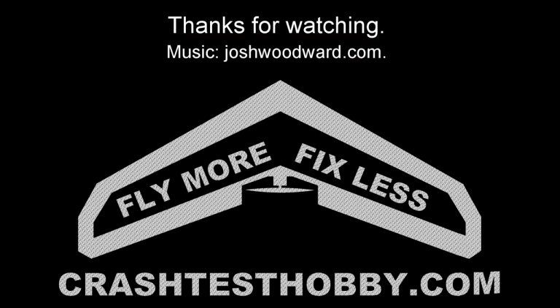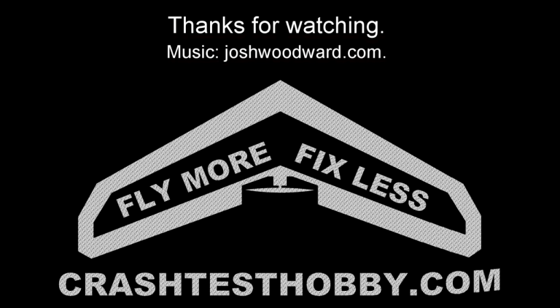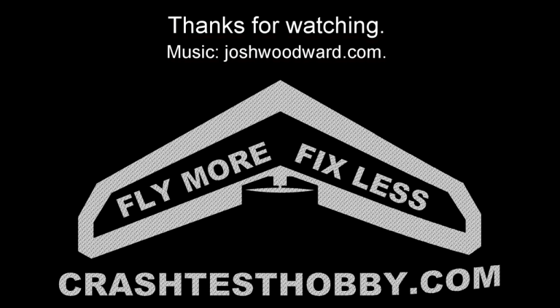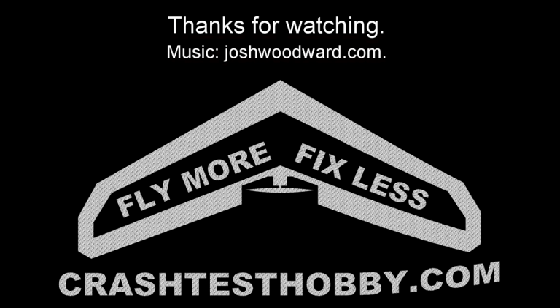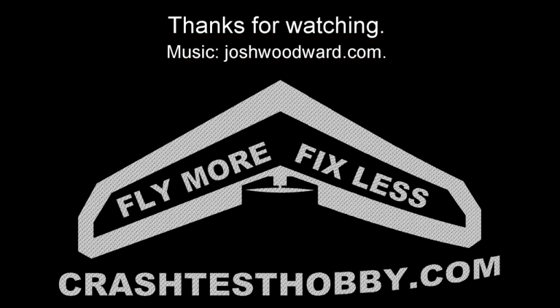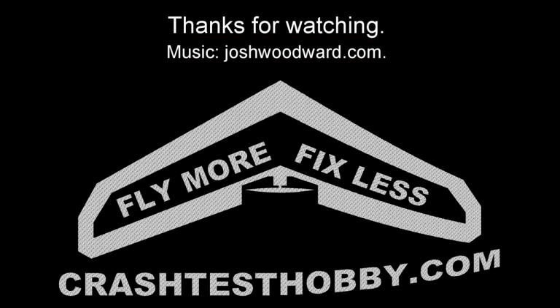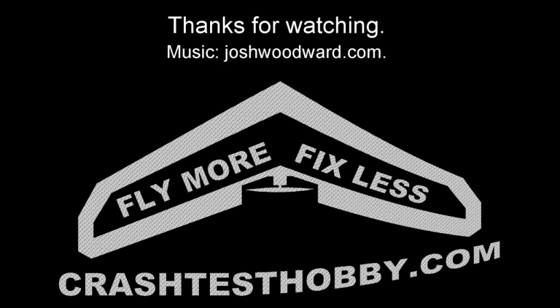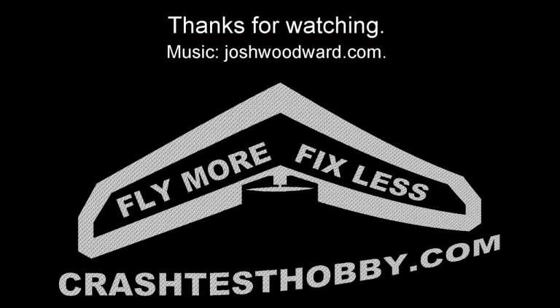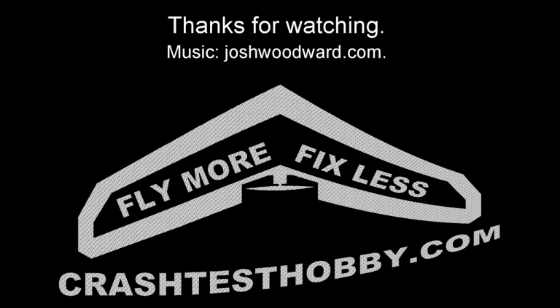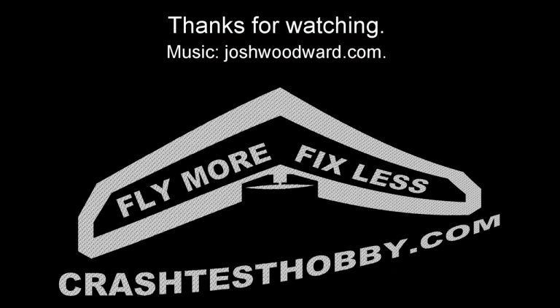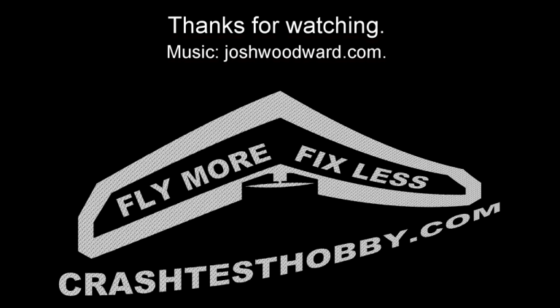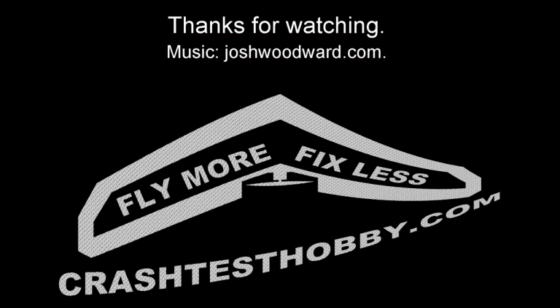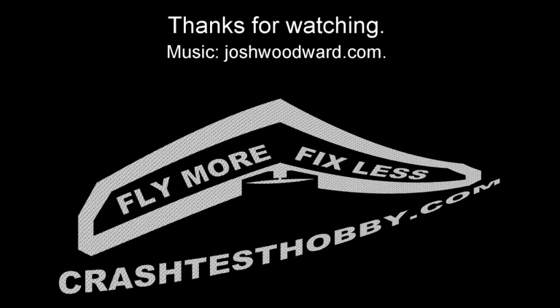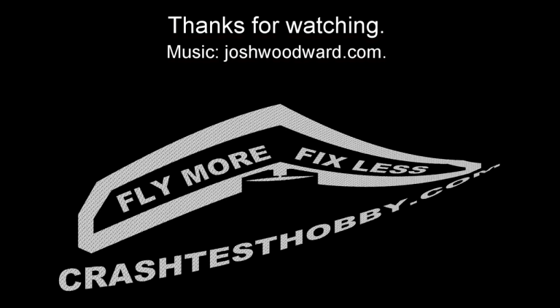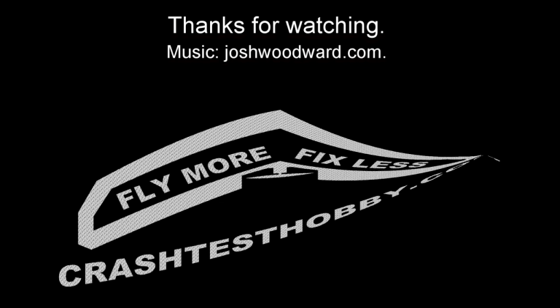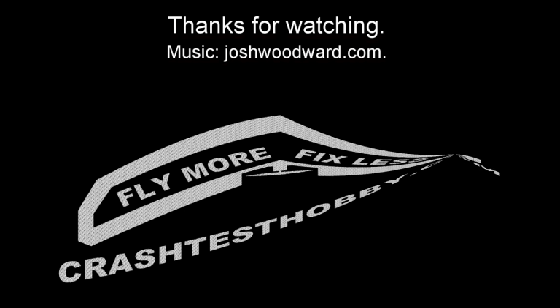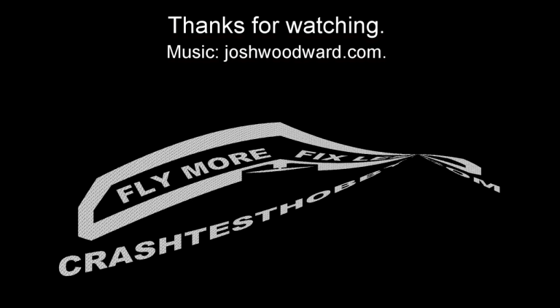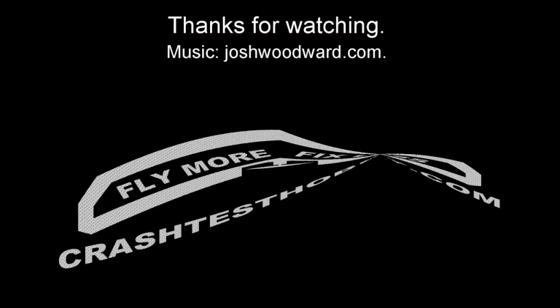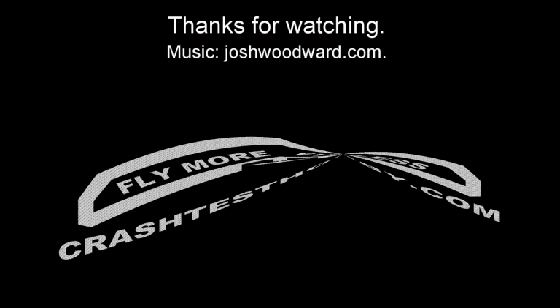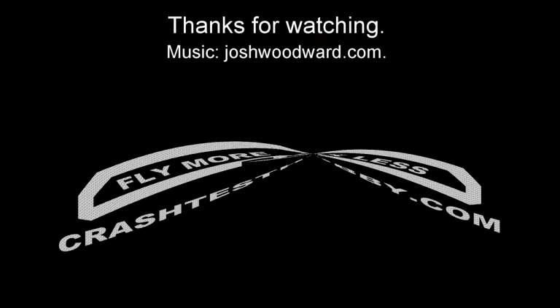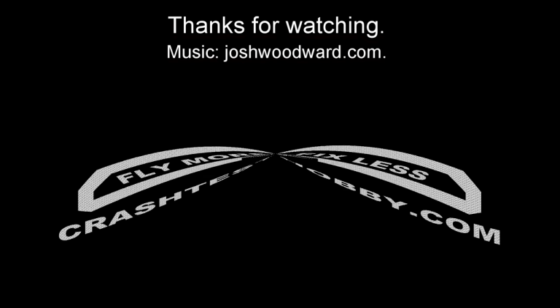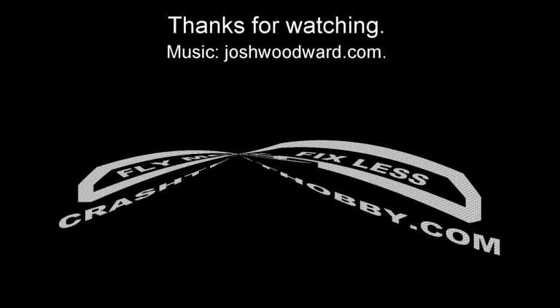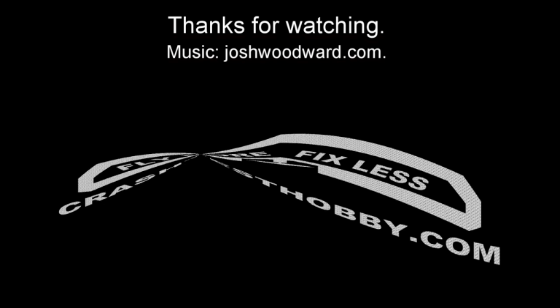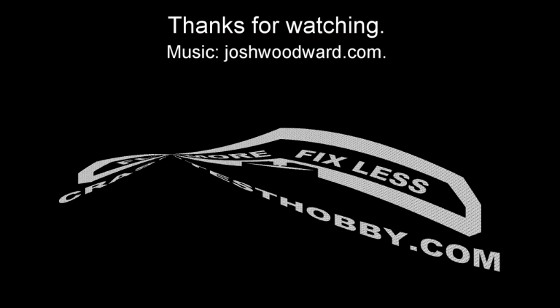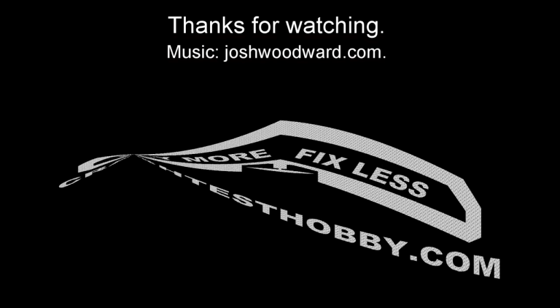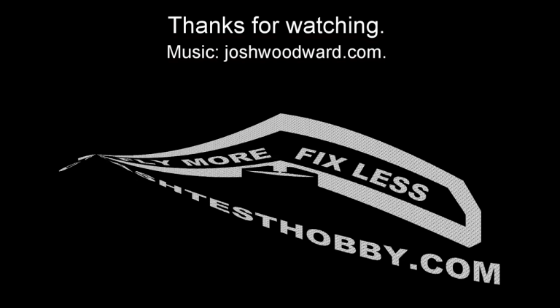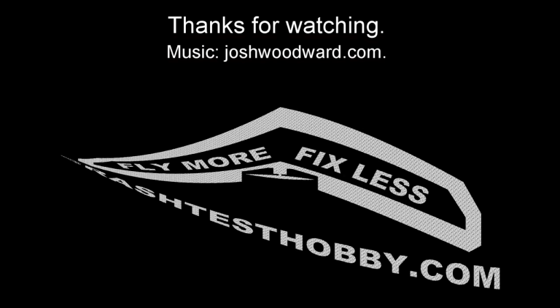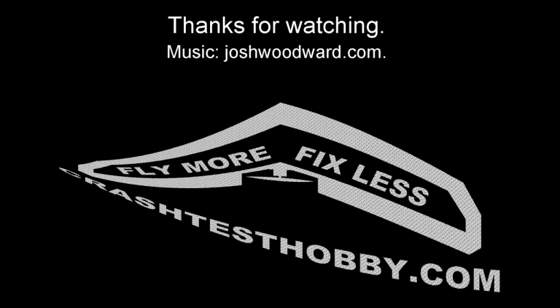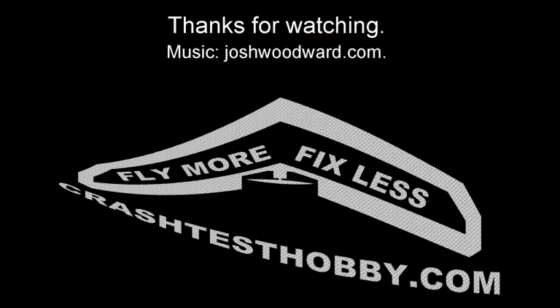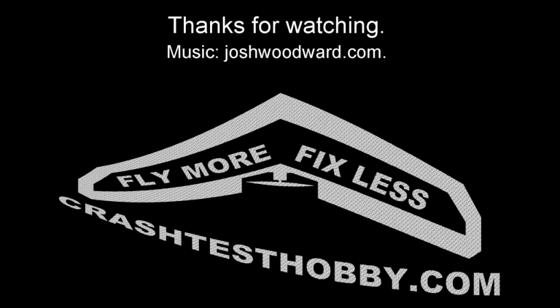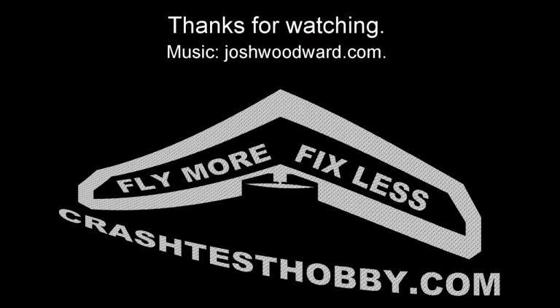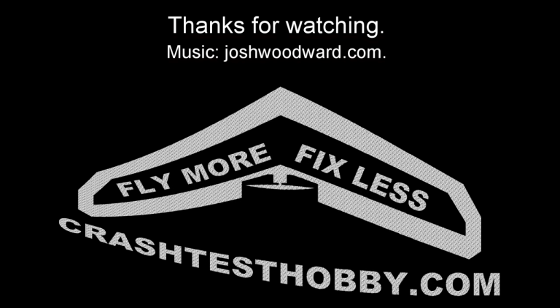Thanks for watching. Thanks for buying our kits. This is Lee from Crash Test Hobby.